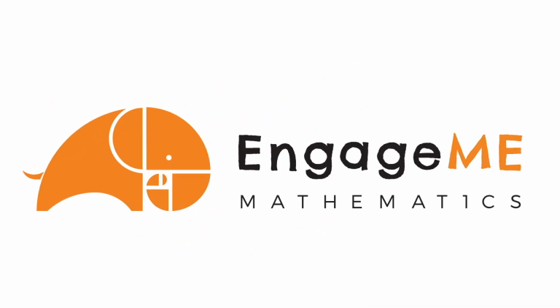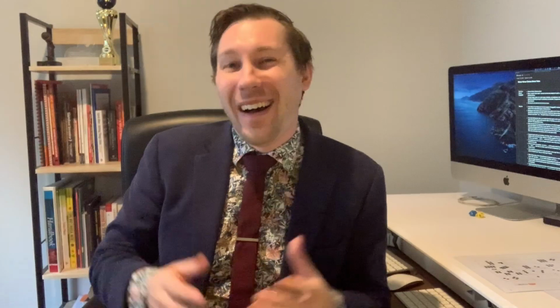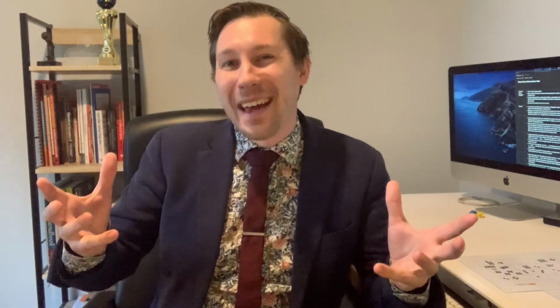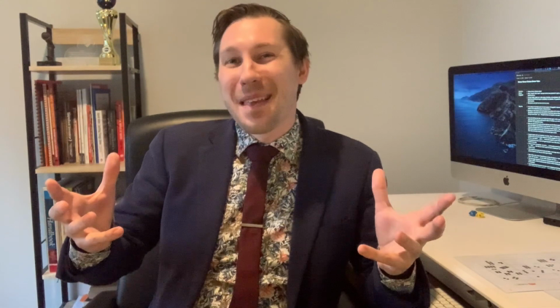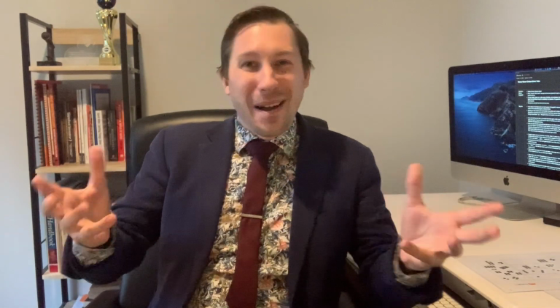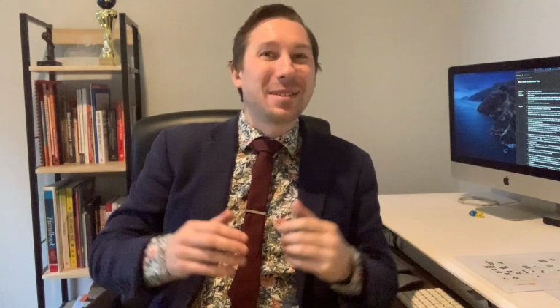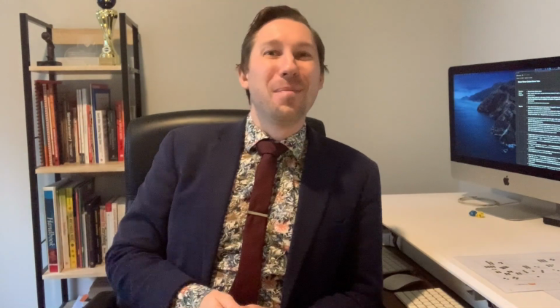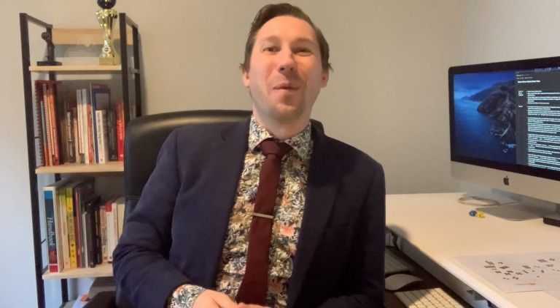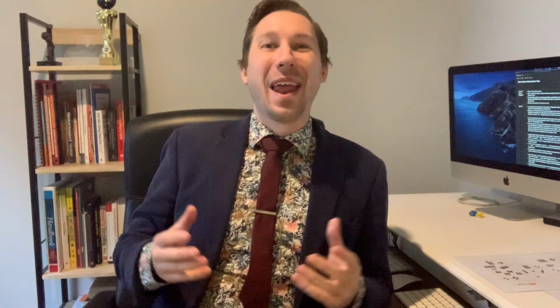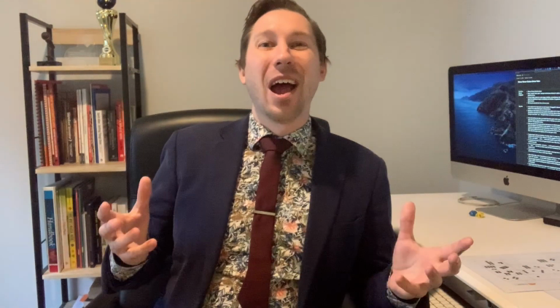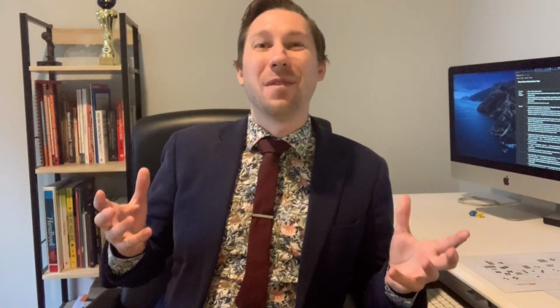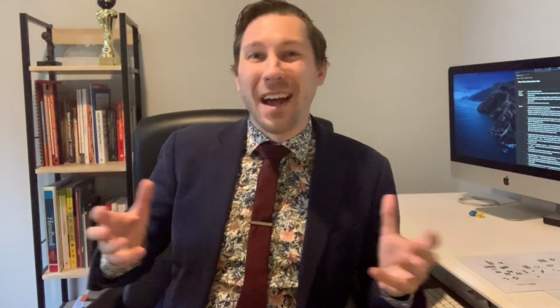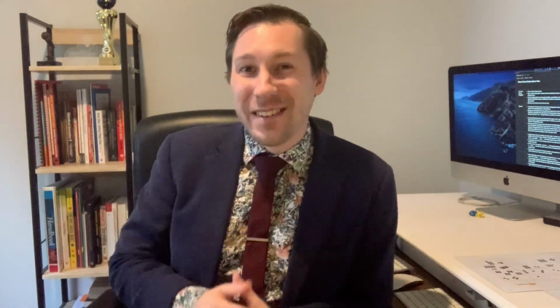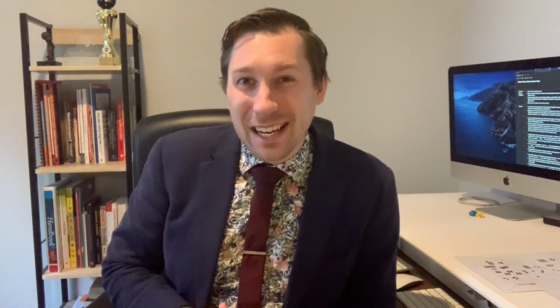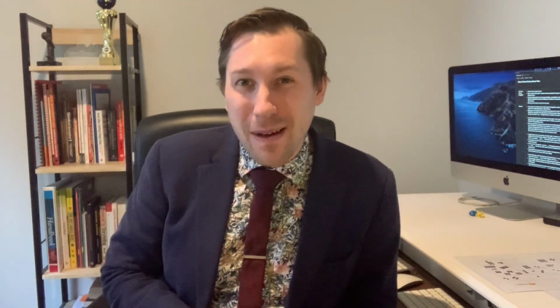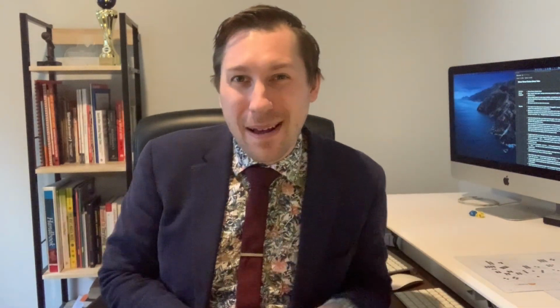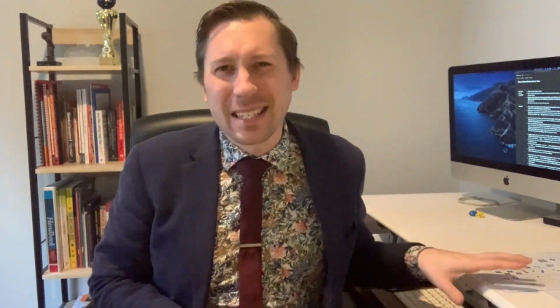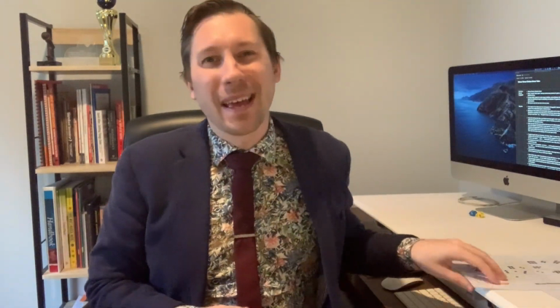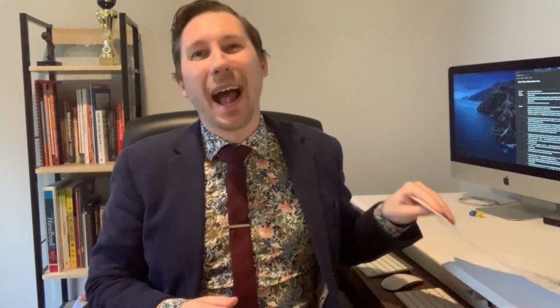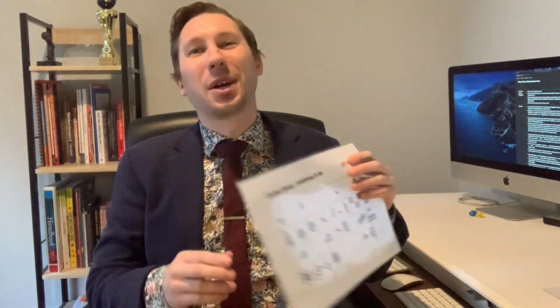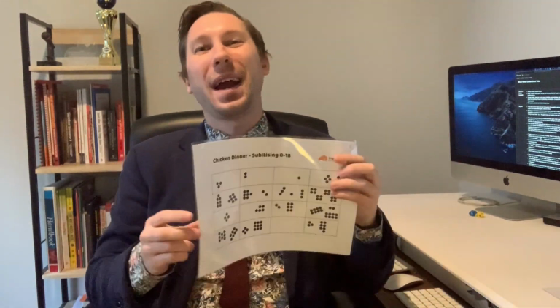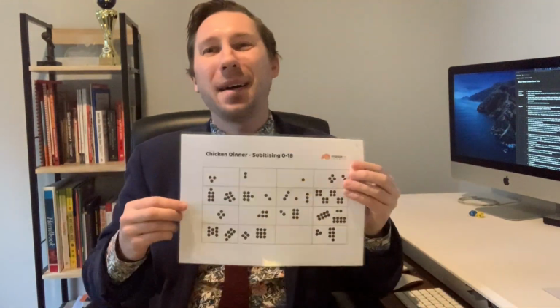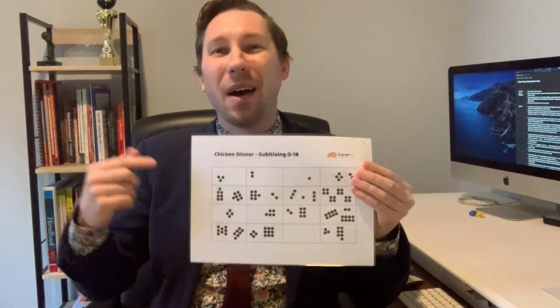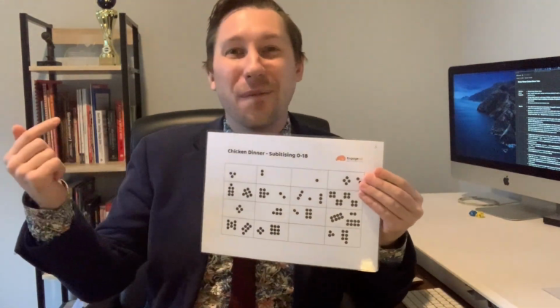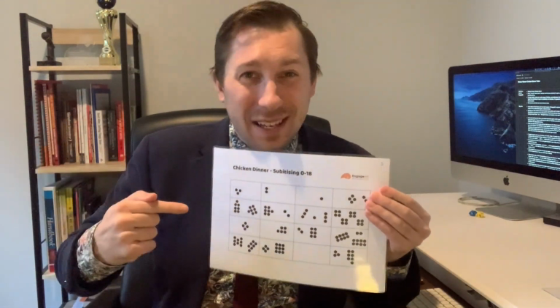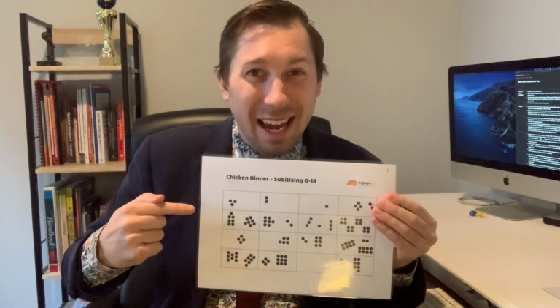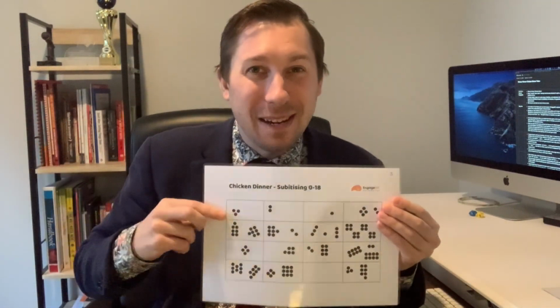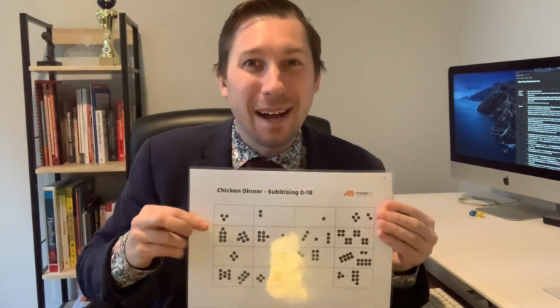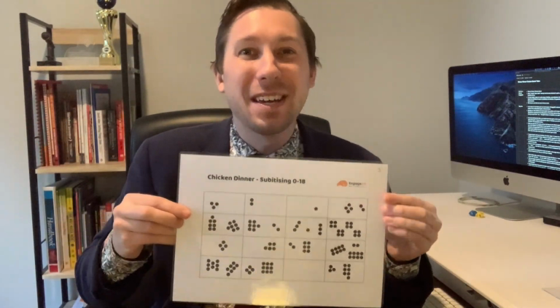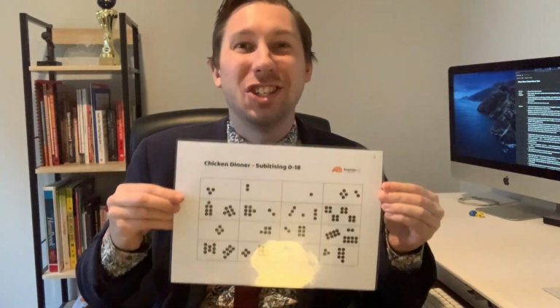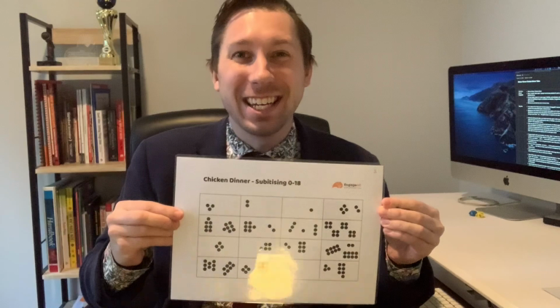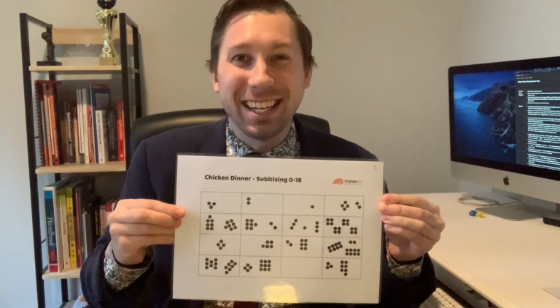Hey there! My name is Tom Moore and I am the founder of Engagement Mathematics and the creator of this game here, Chicken Dinner.